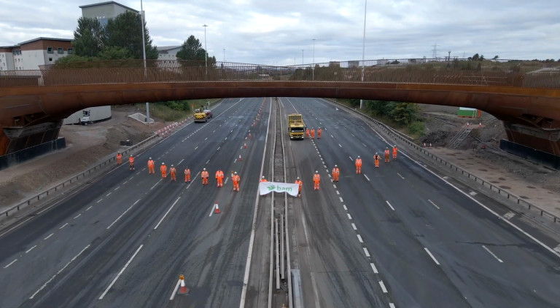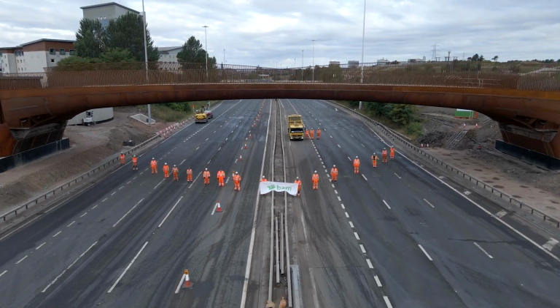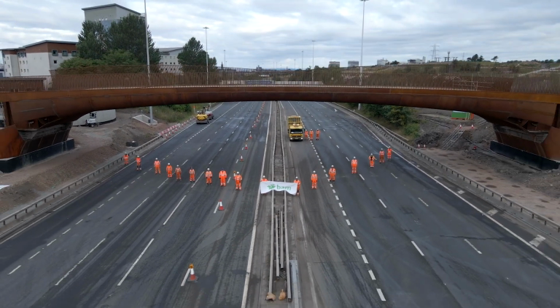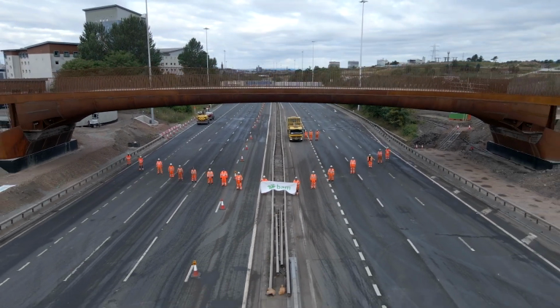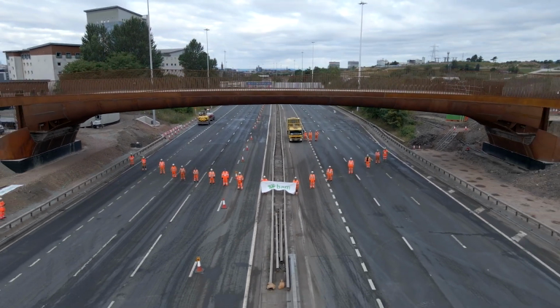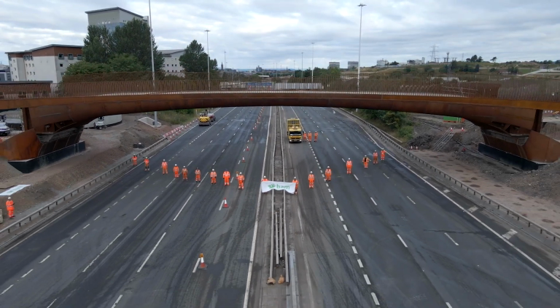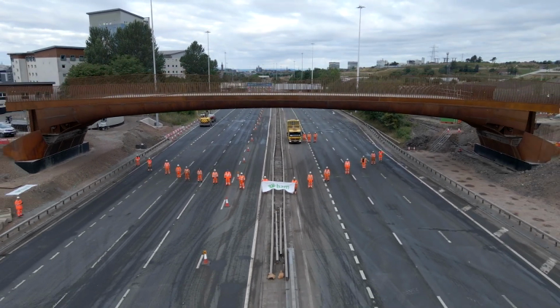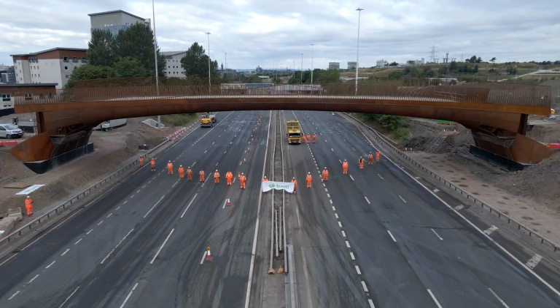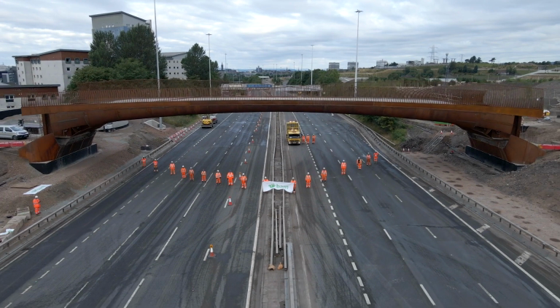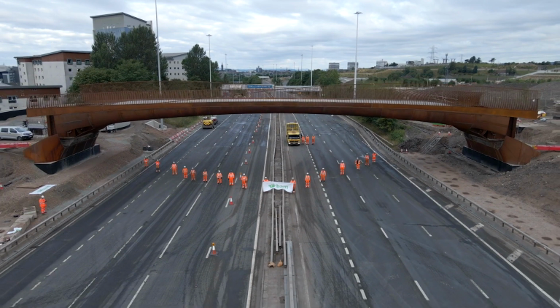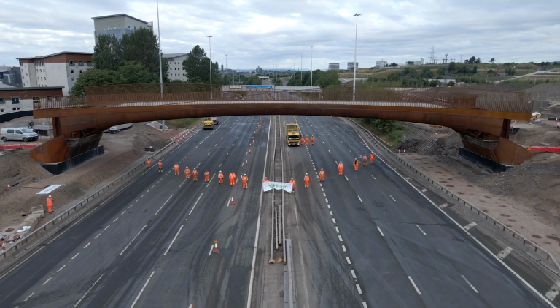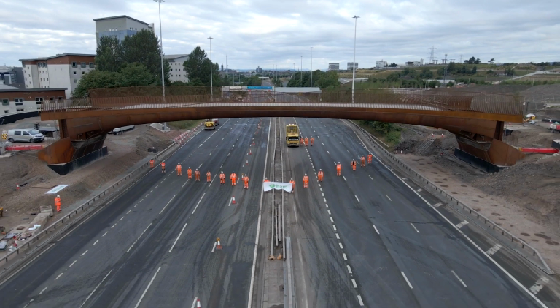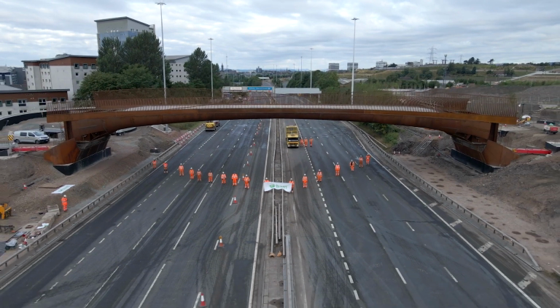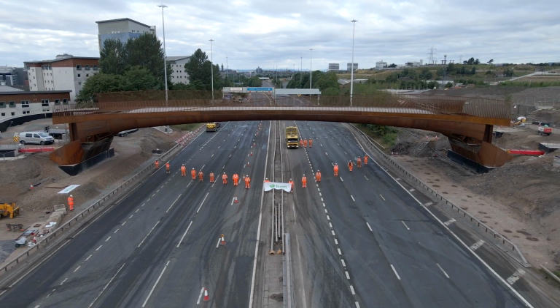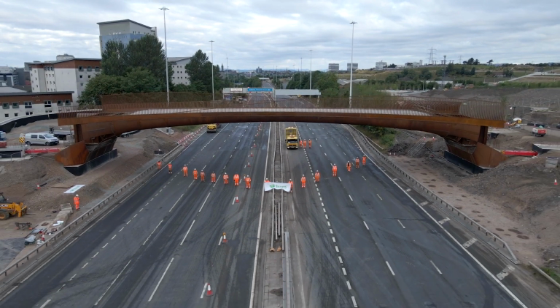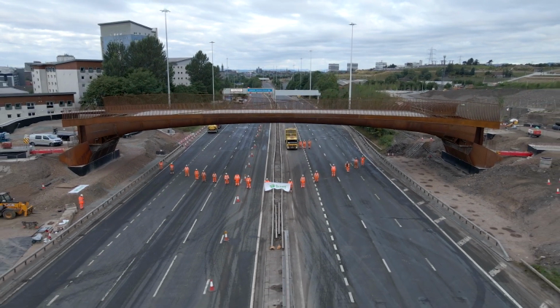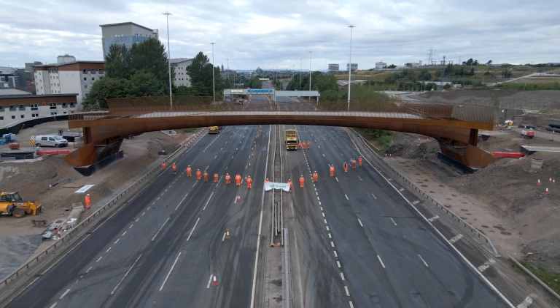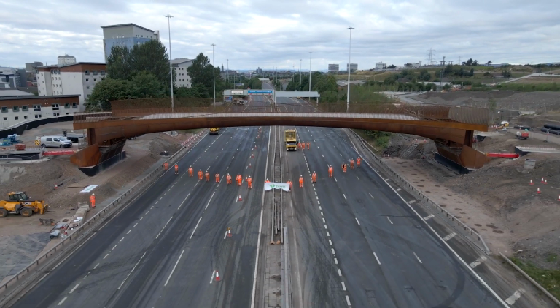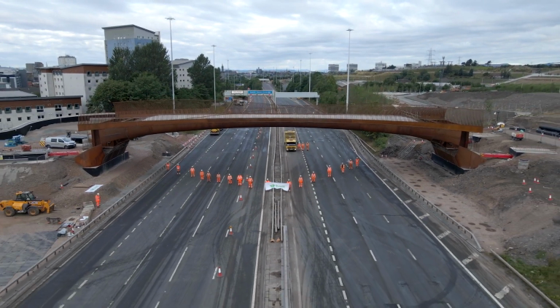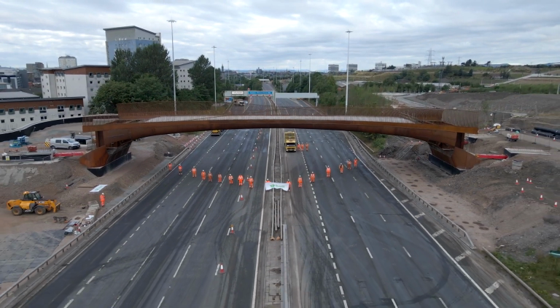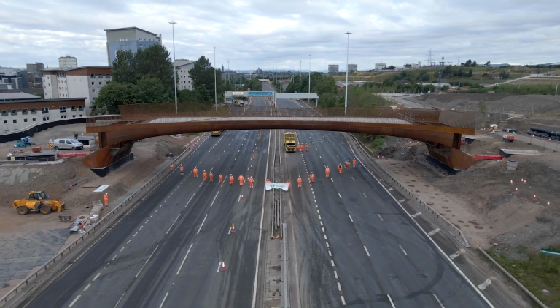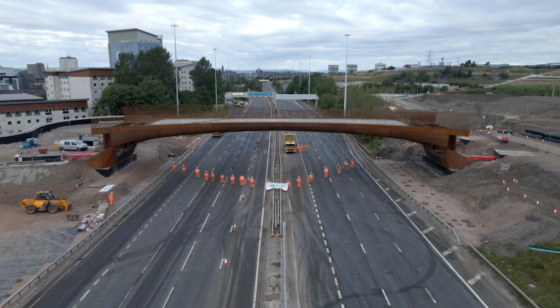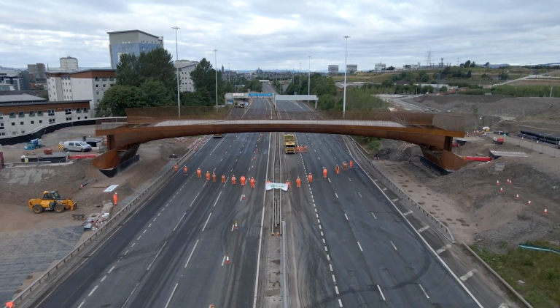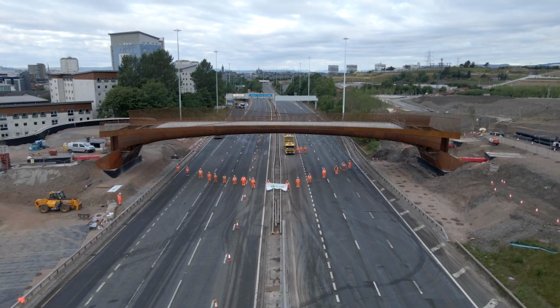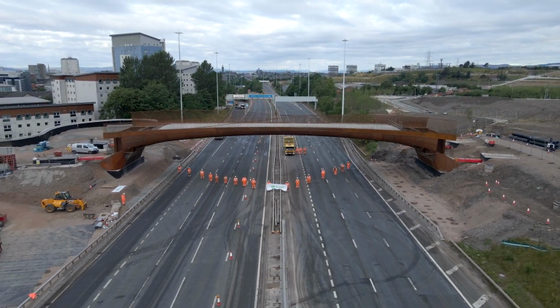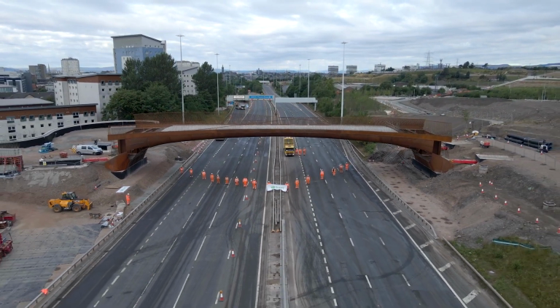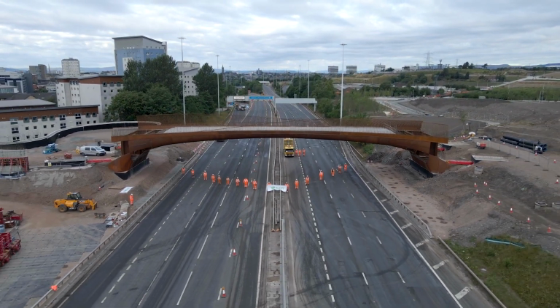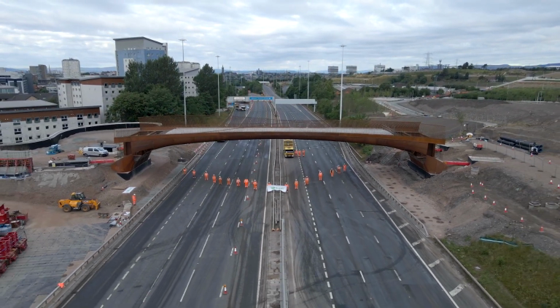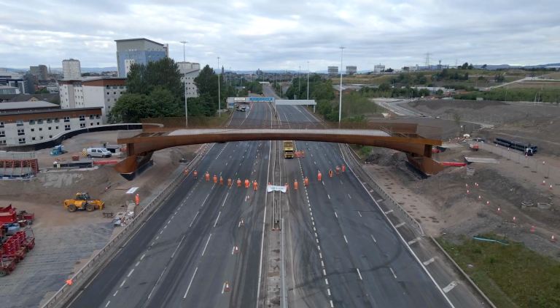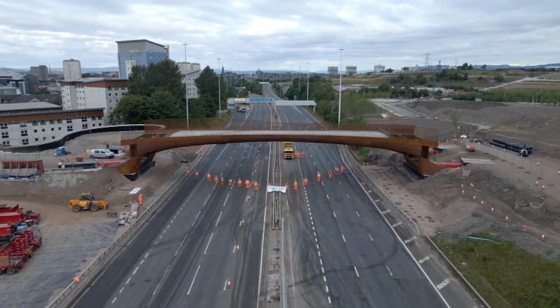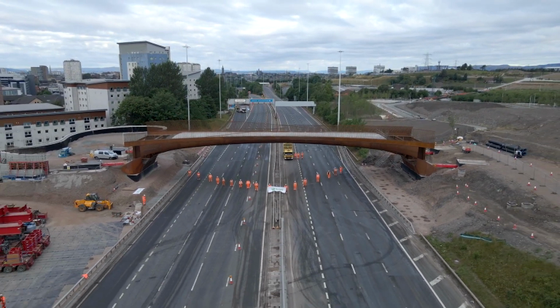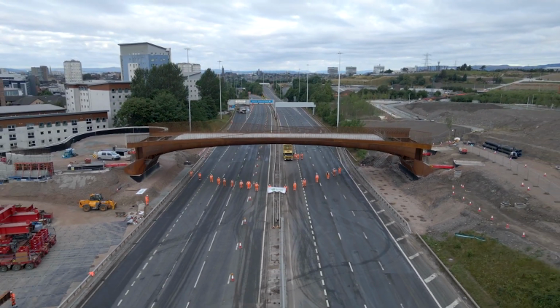I just want to say a big thank you to the team. It's been a major milestone for the project and a great success for BAM.